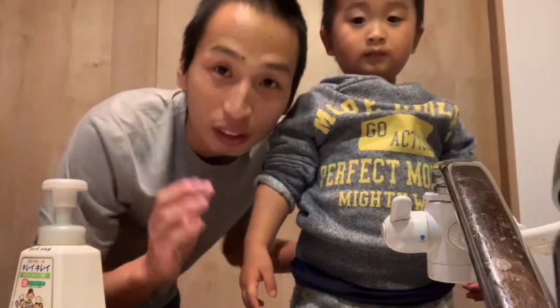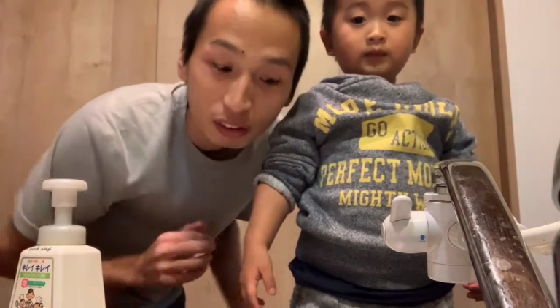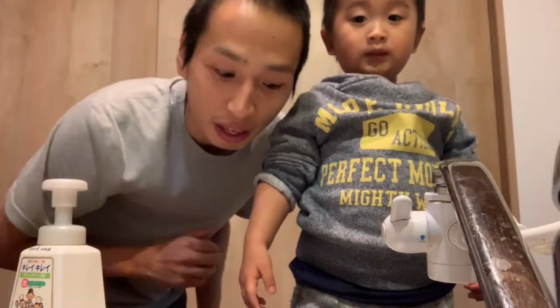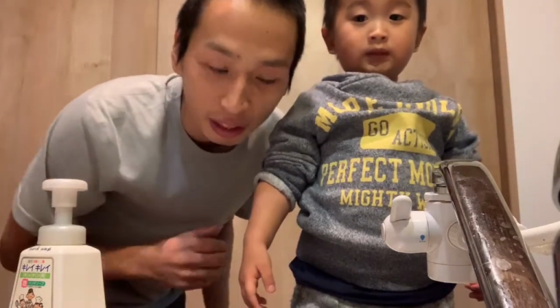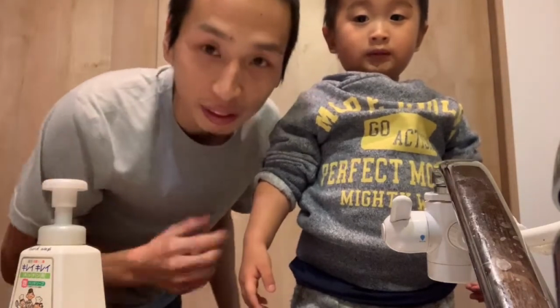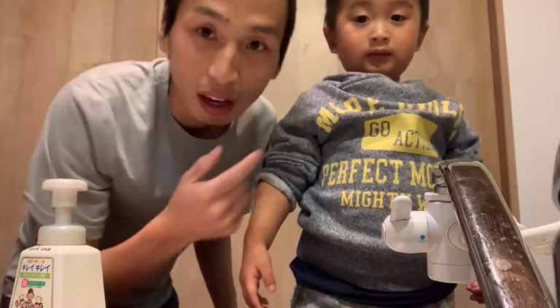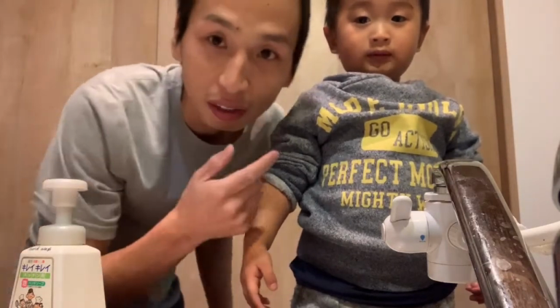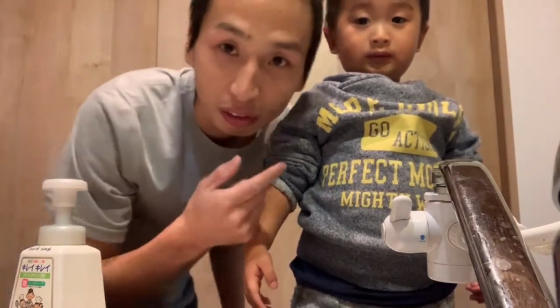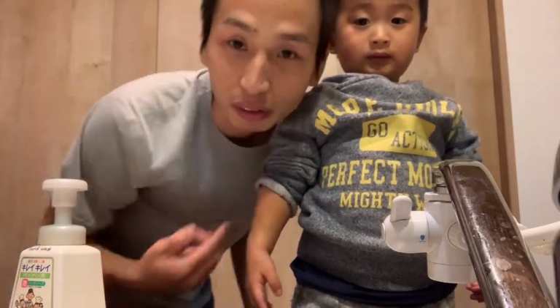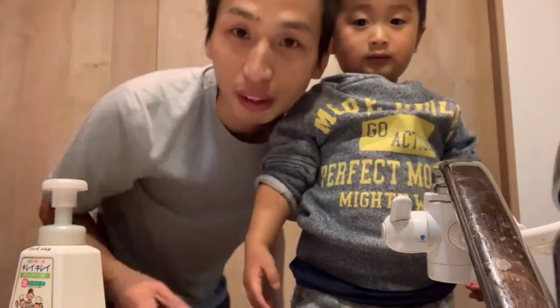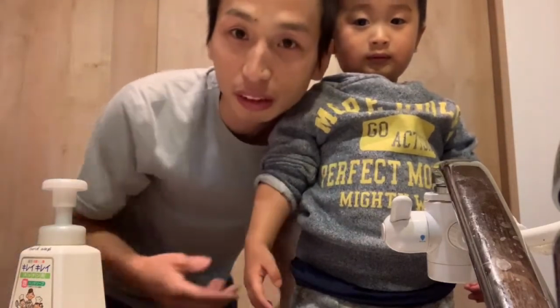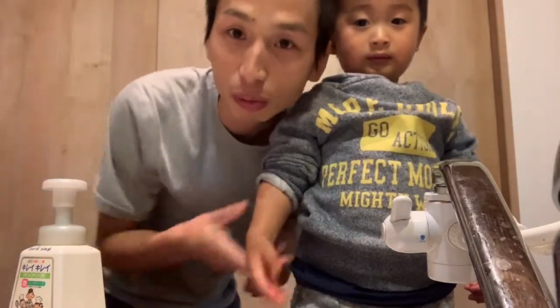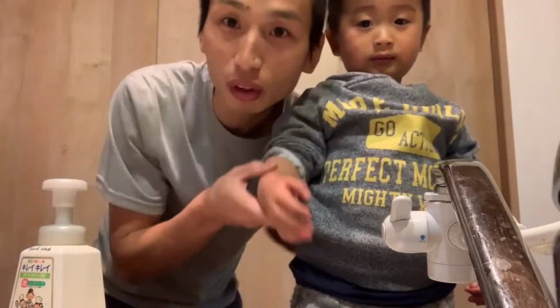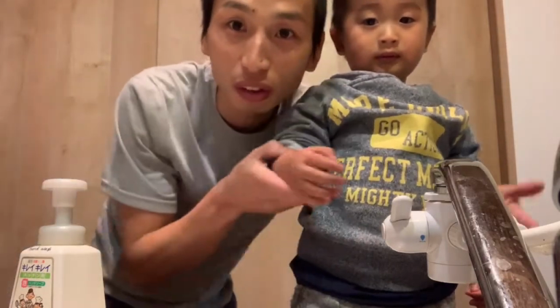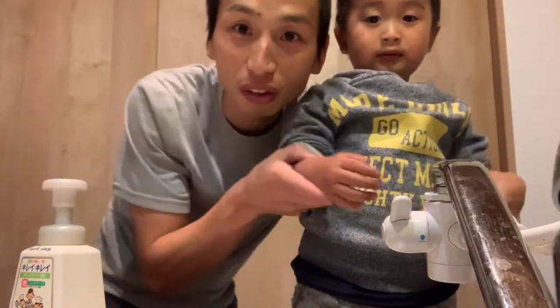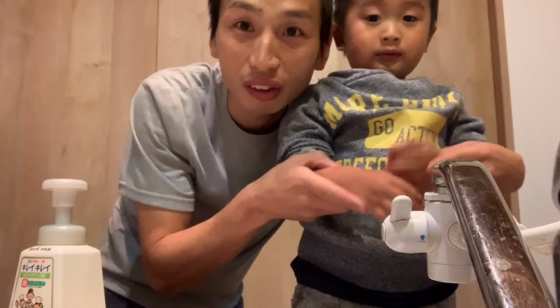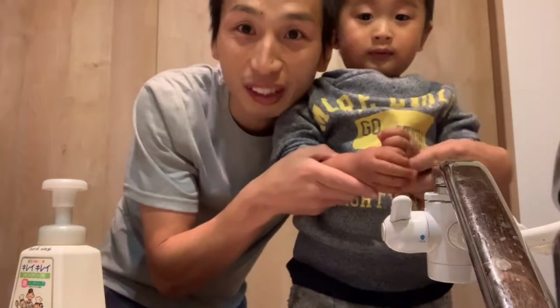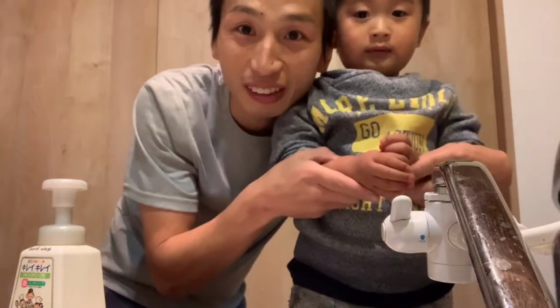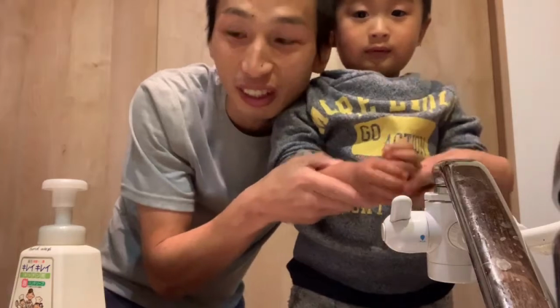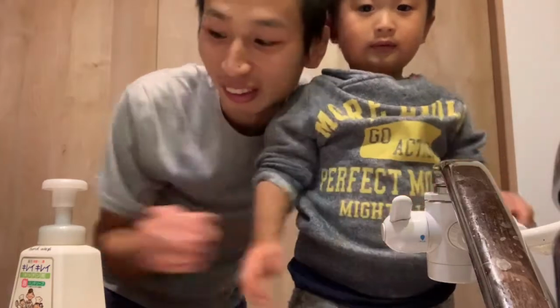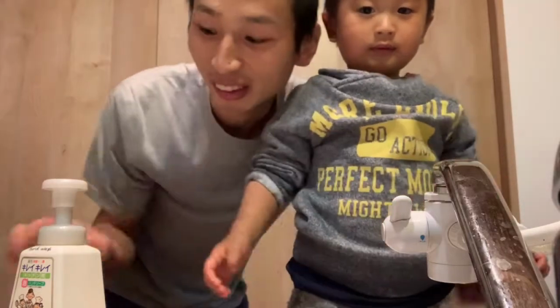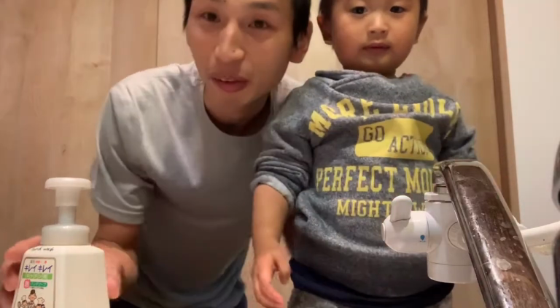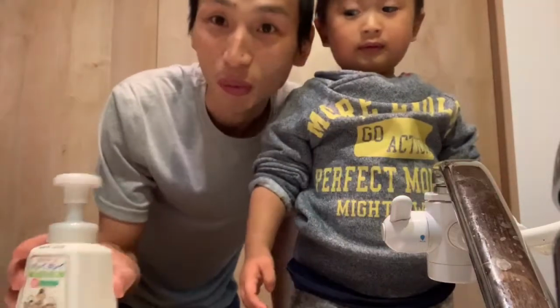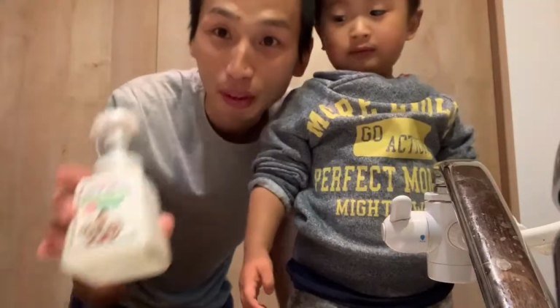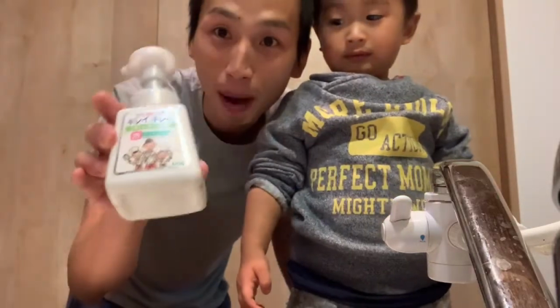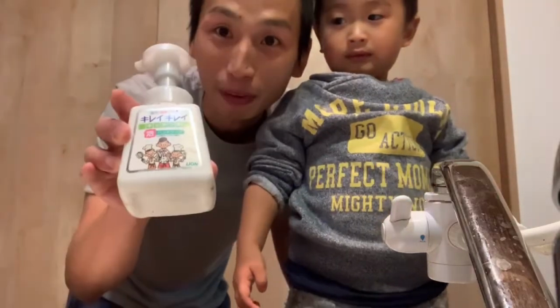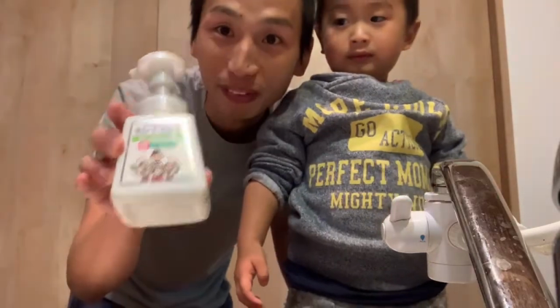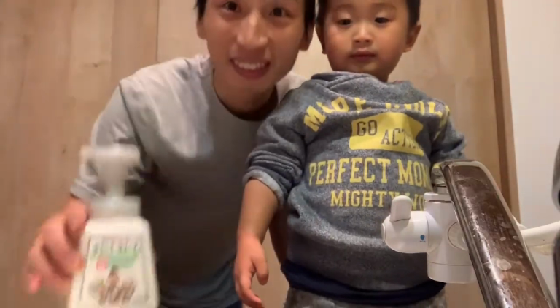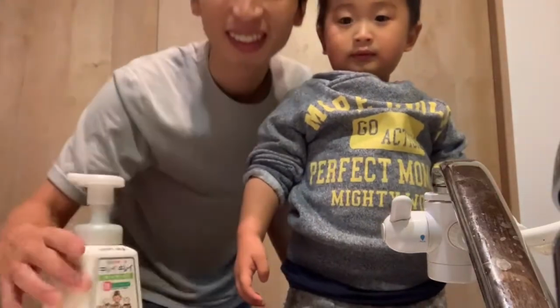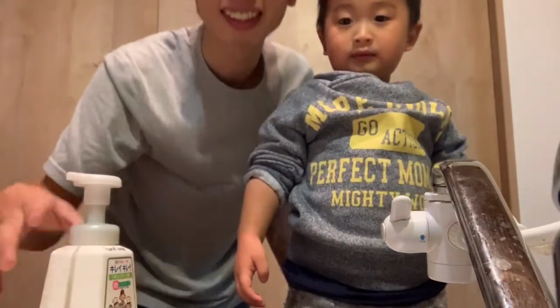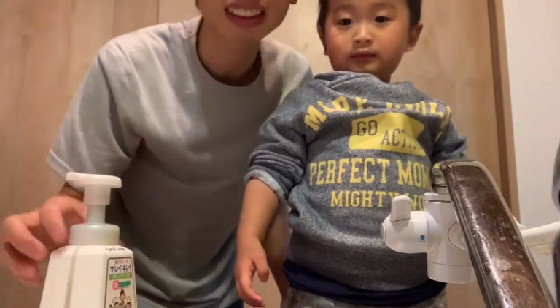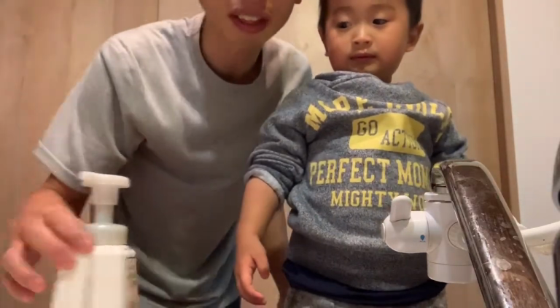Today, Haruto tries to wash his hand with a bubble. Let's try.